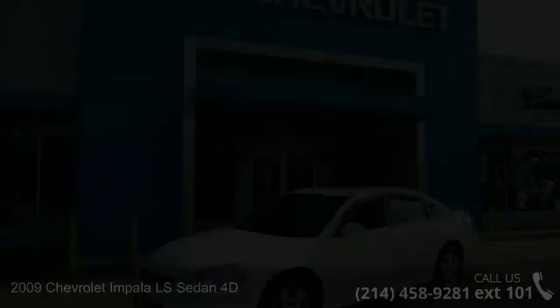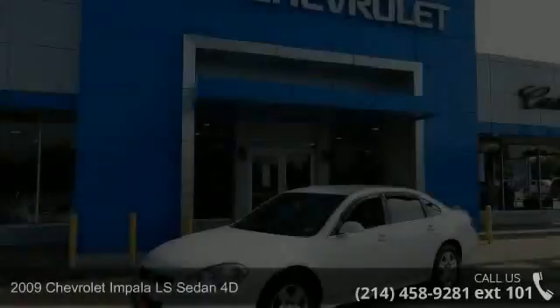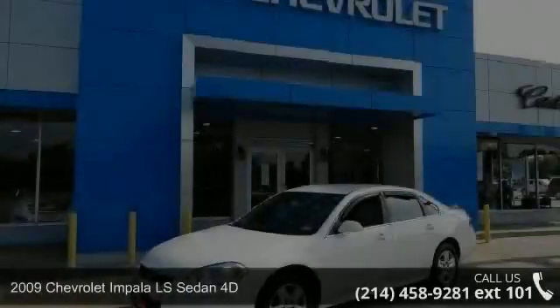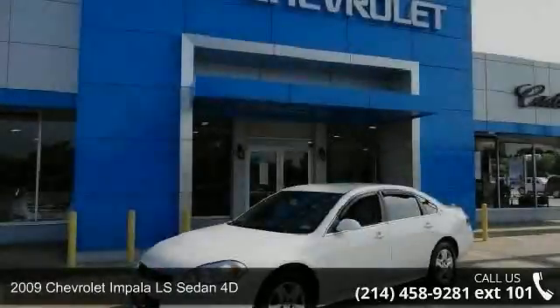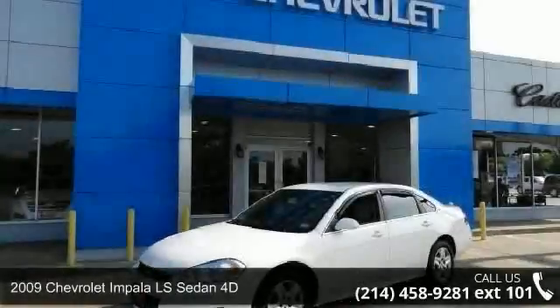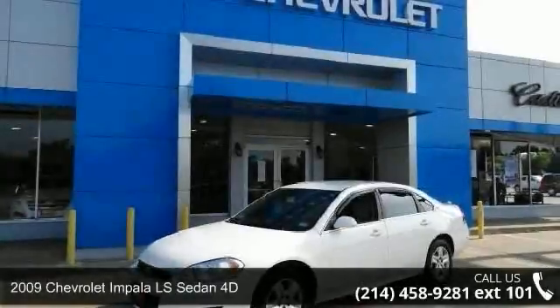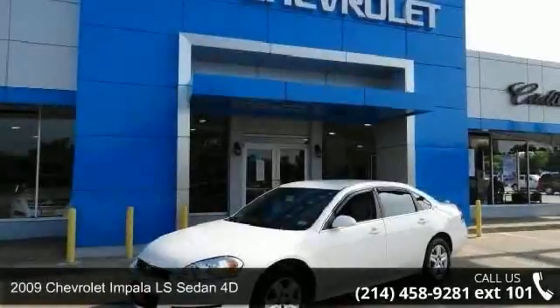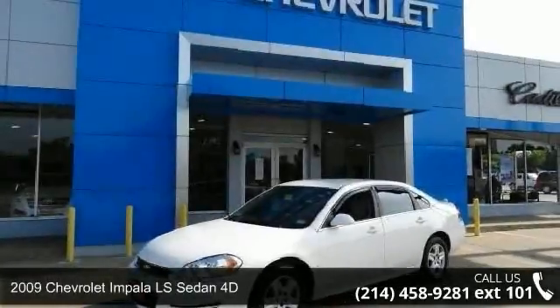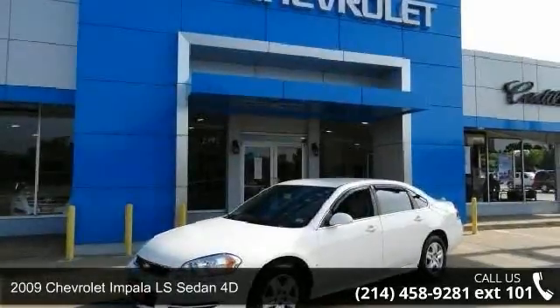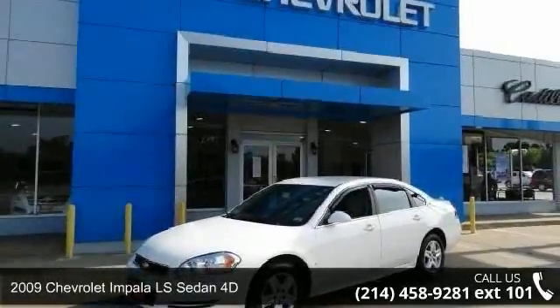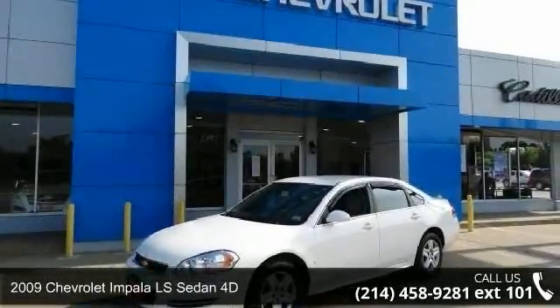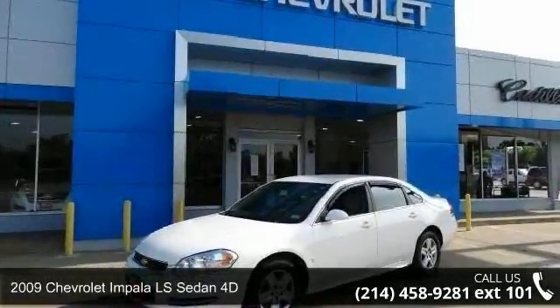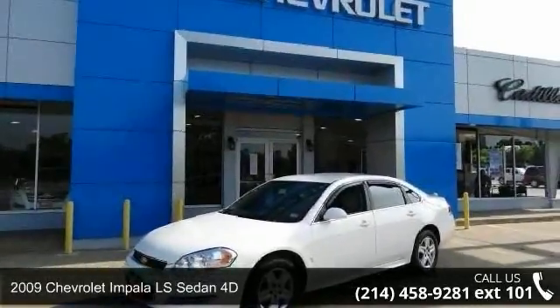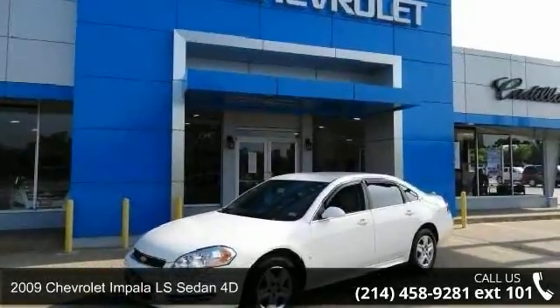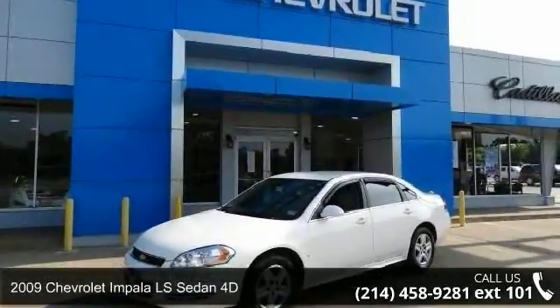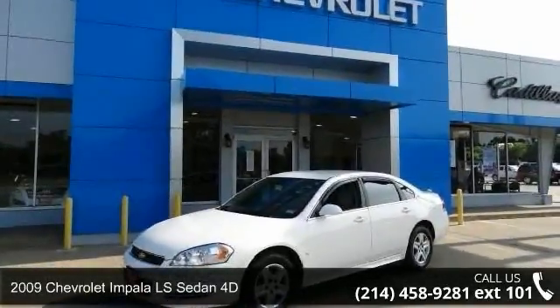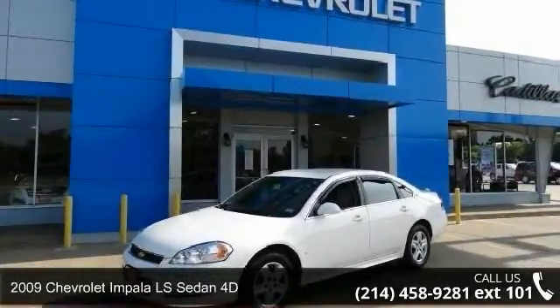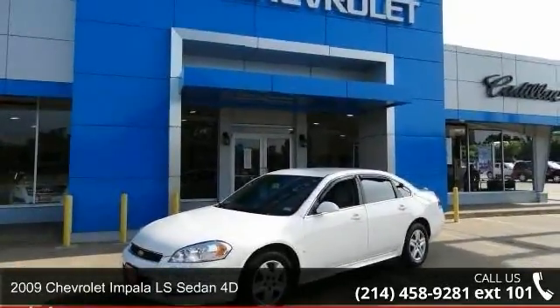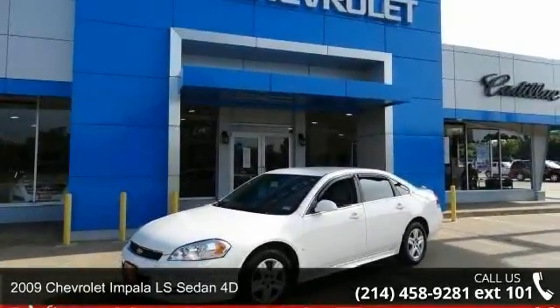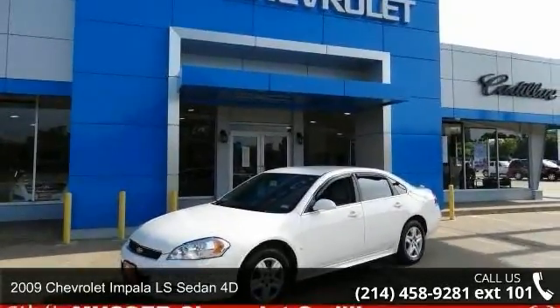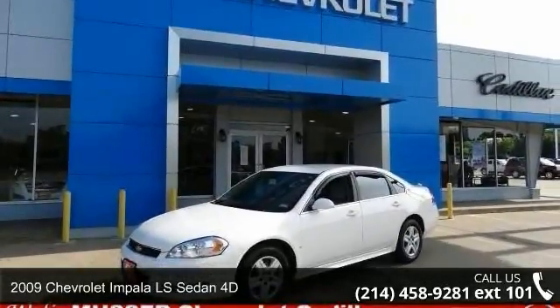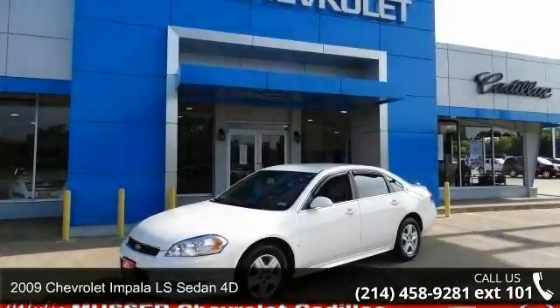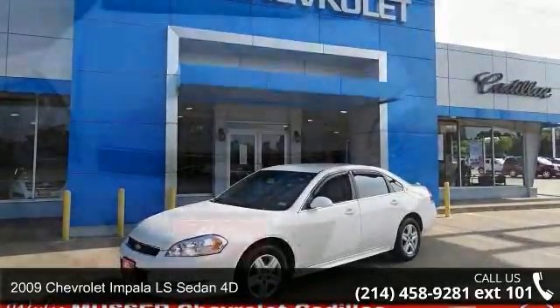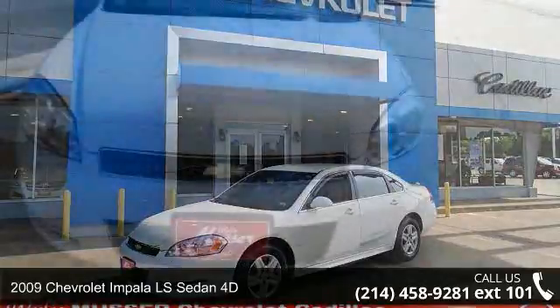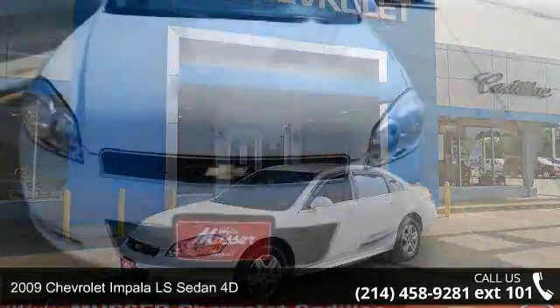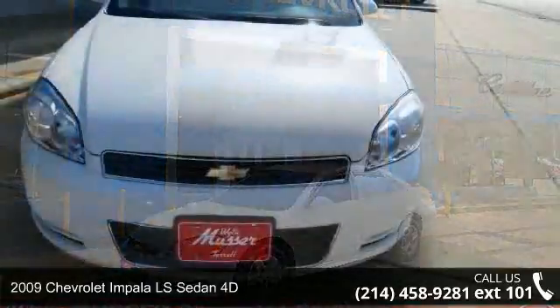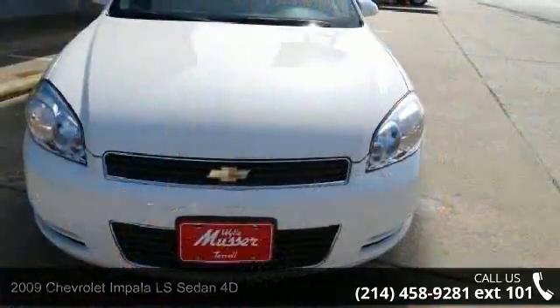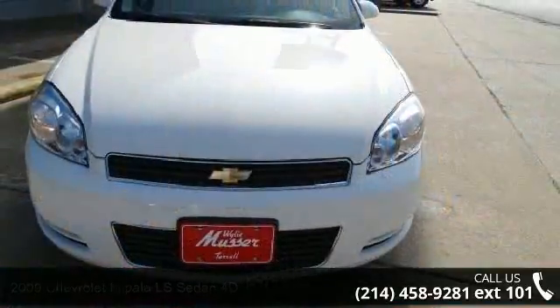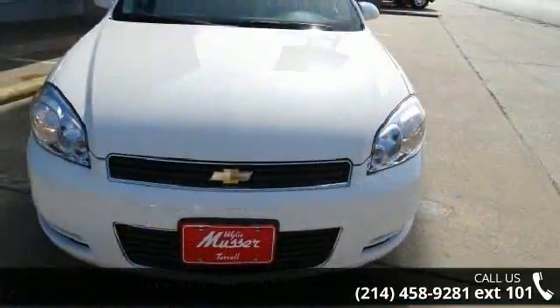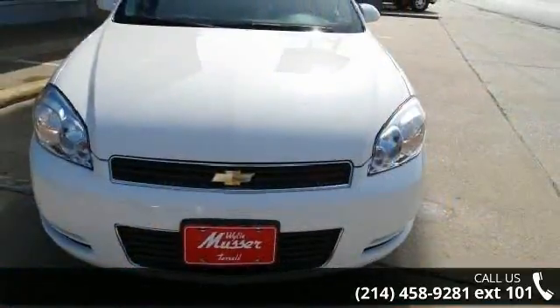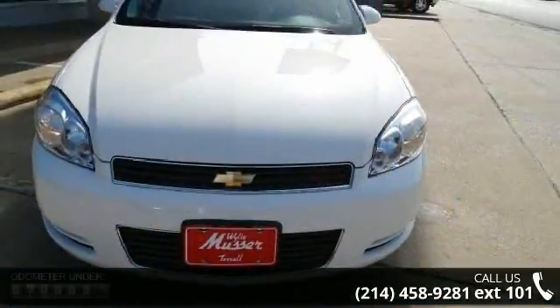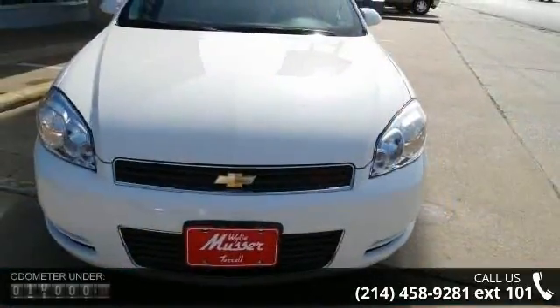Check out this 2009 Chevrolet Impala. If you are looking for a first-rate auto, this one could be yours today.